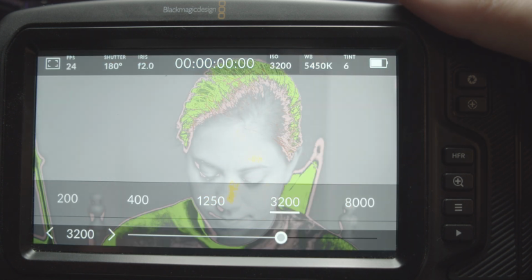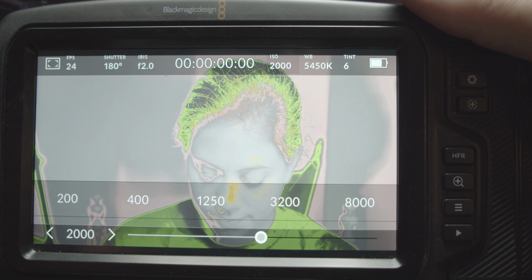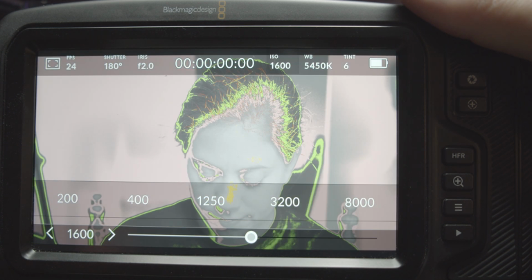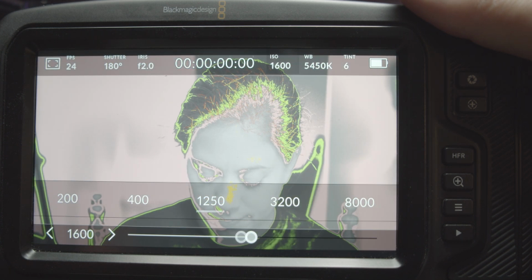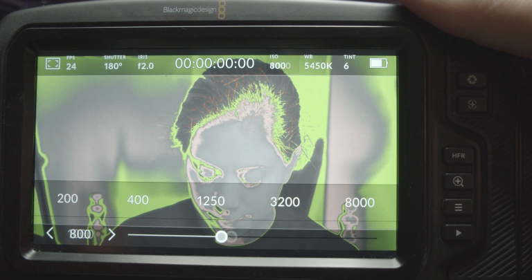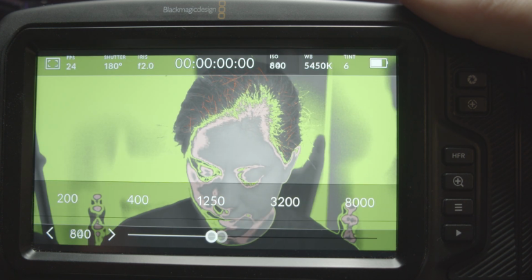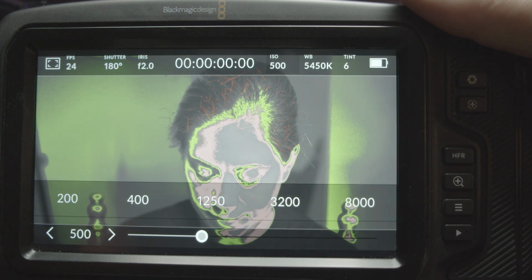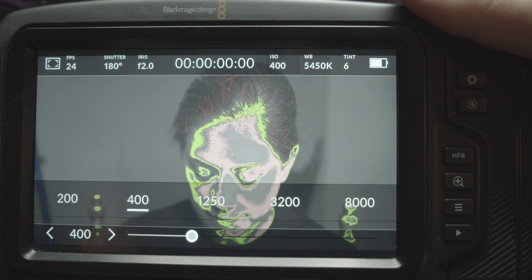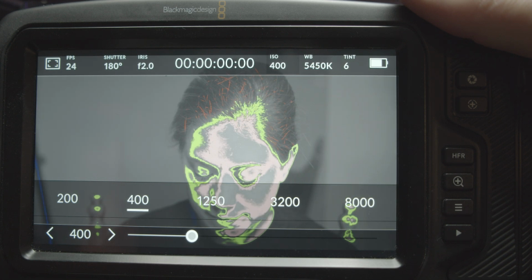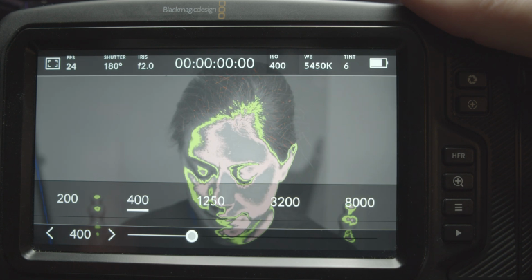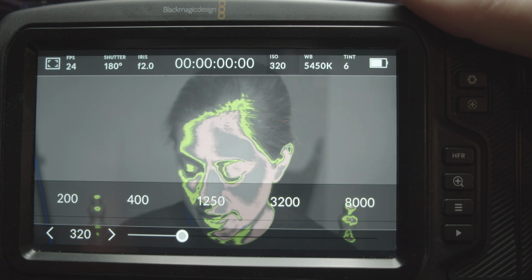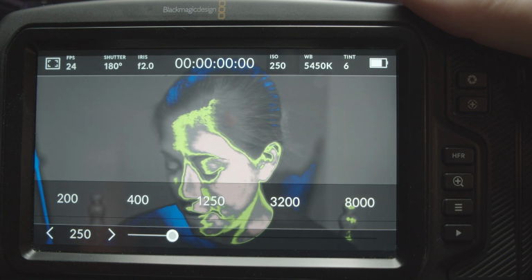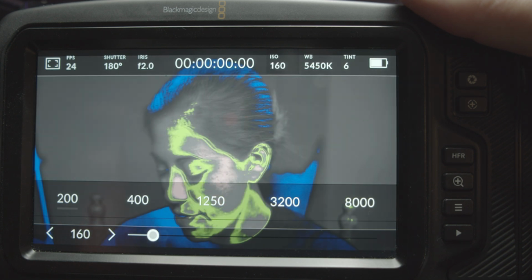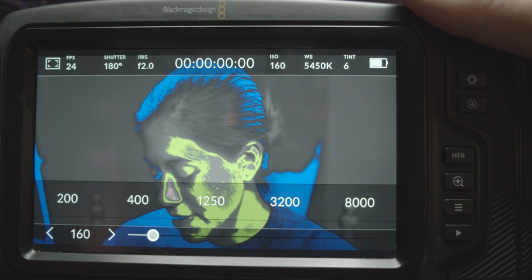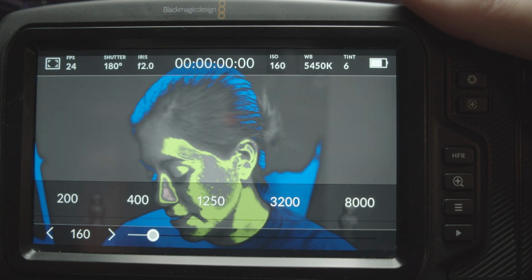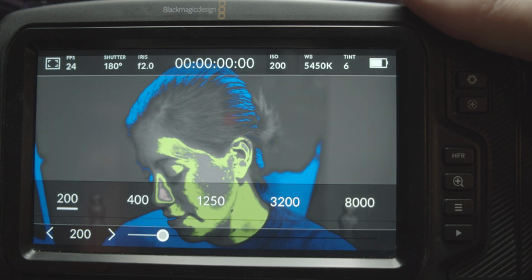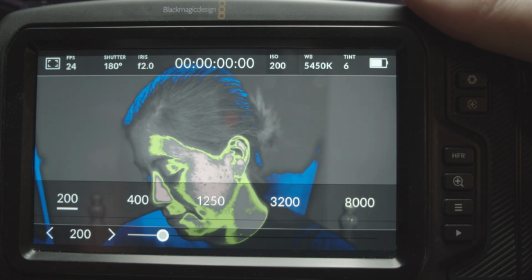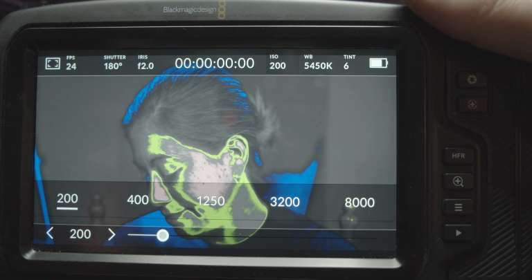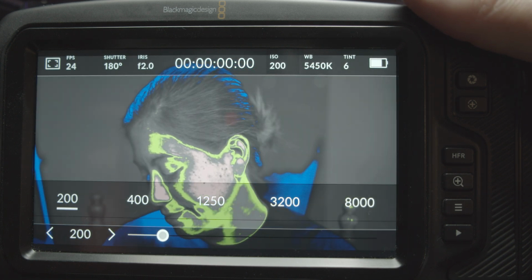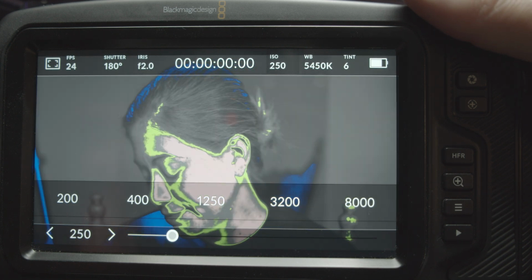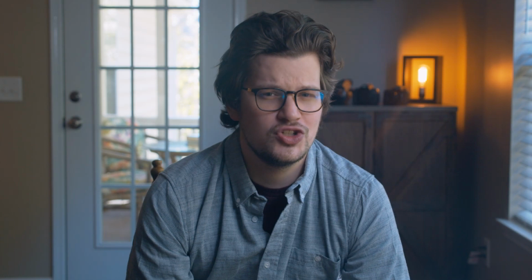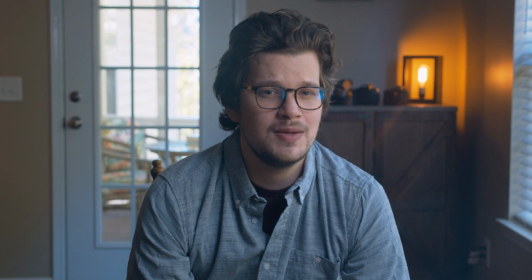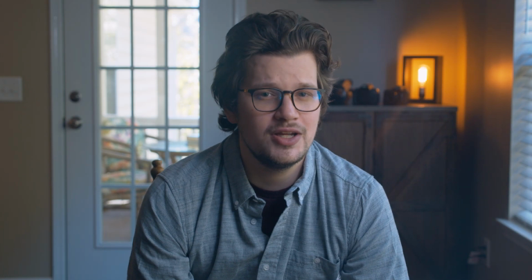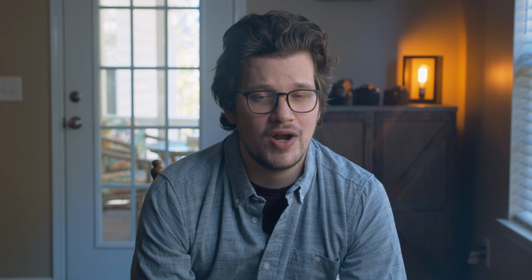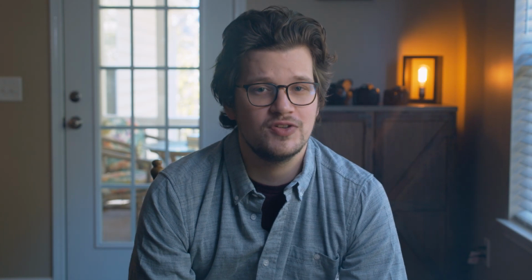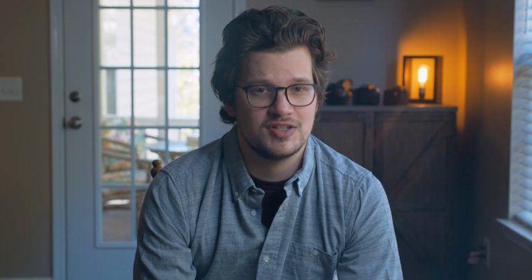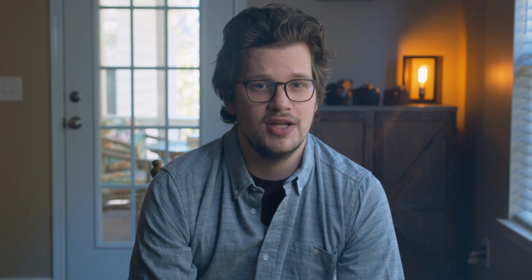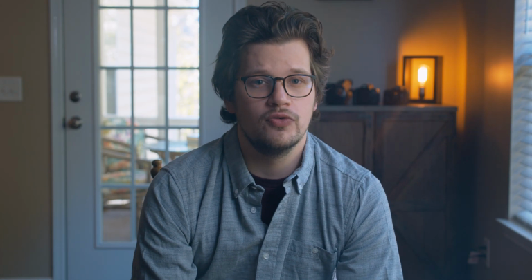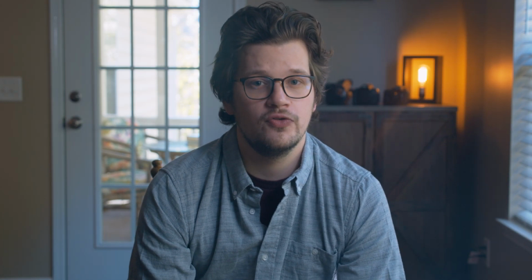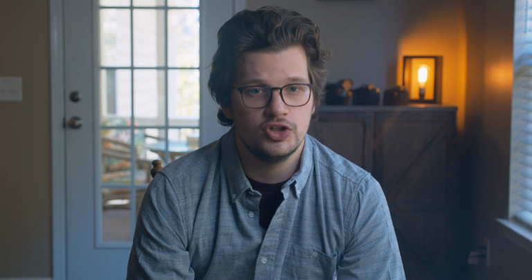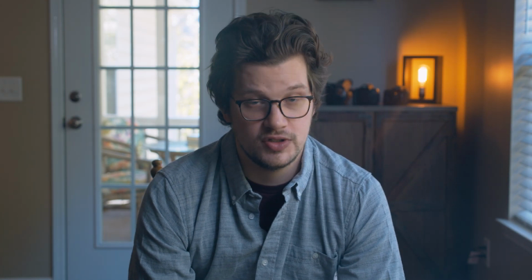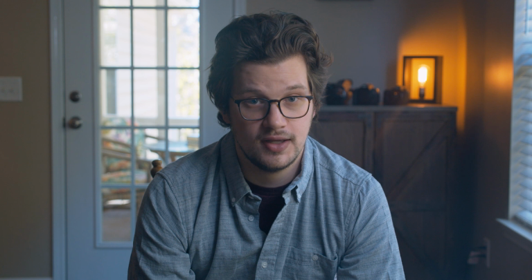Now, don't worry — if you record with false color enabled, it will not record over your footage. It's simply a reference displayed over the footage you are taking.